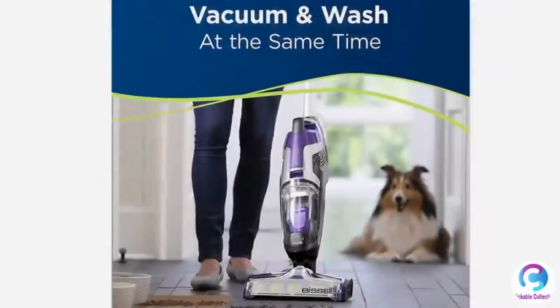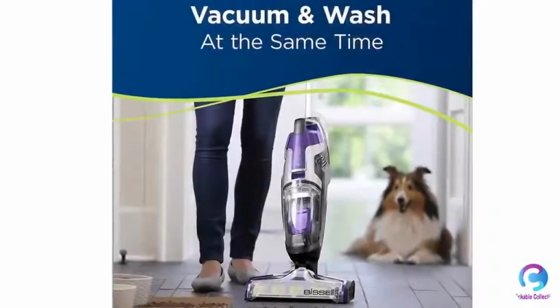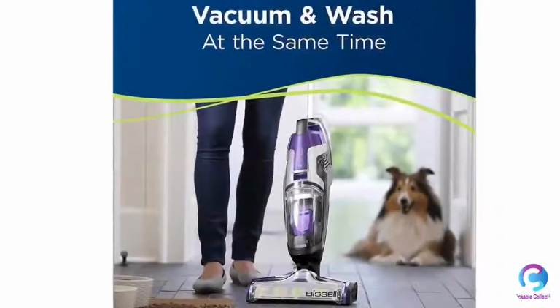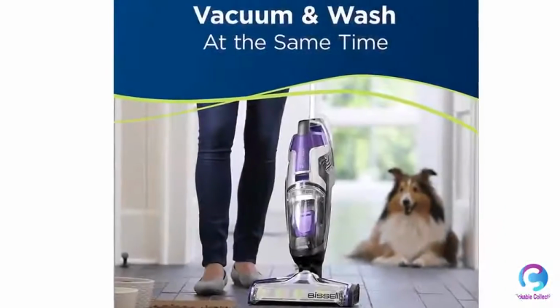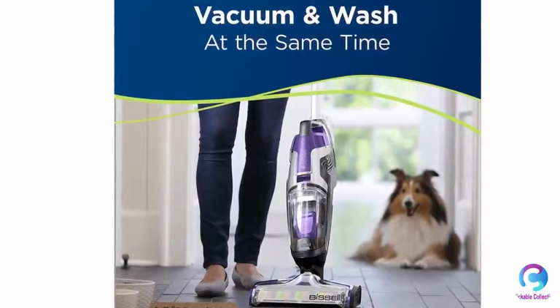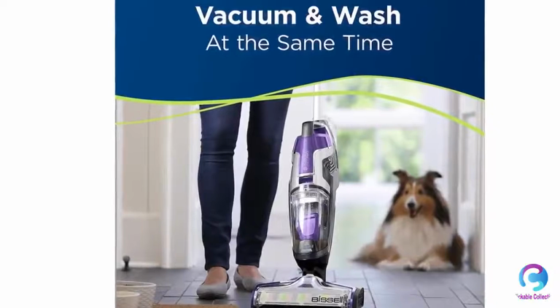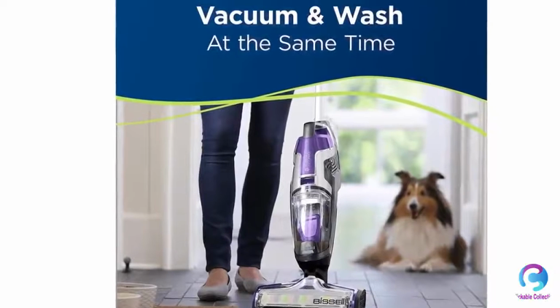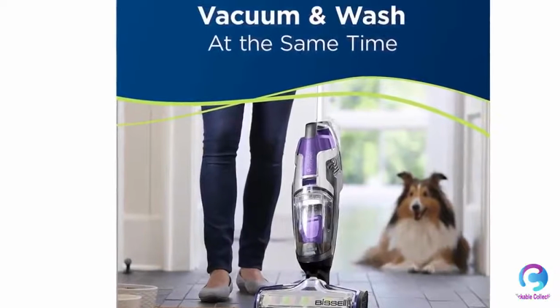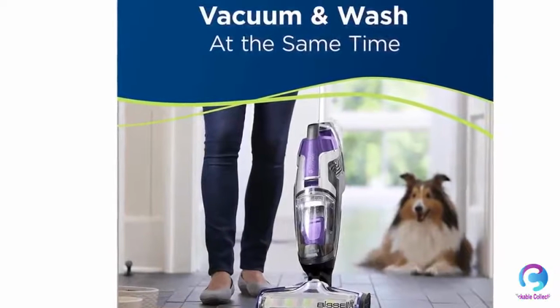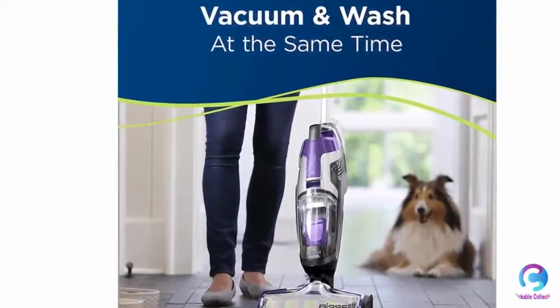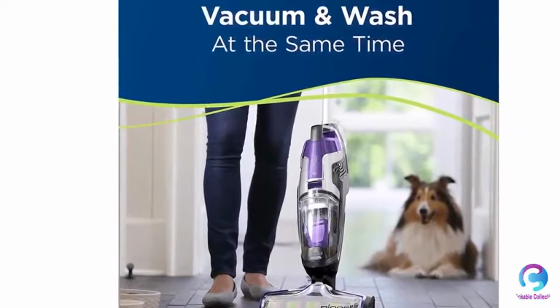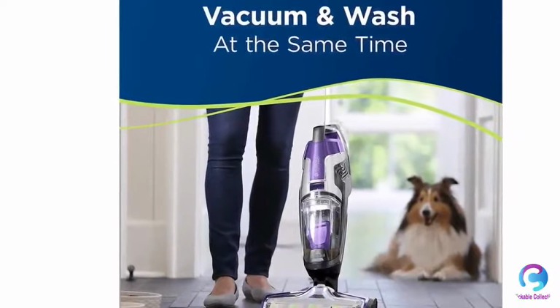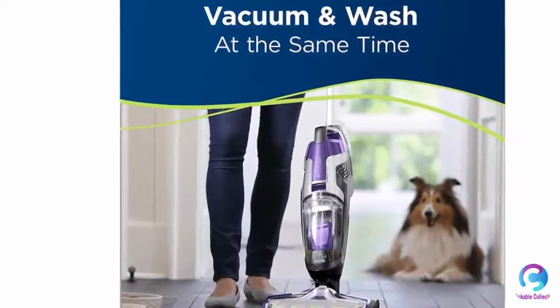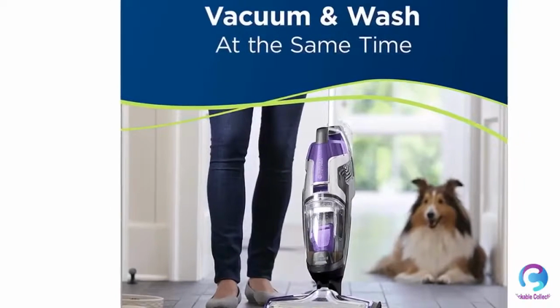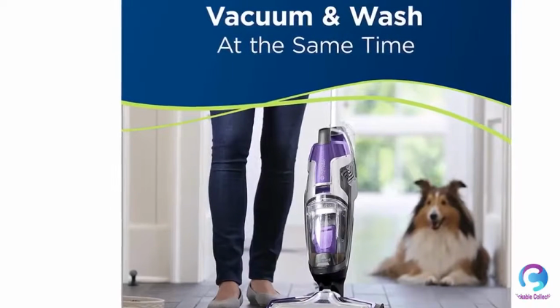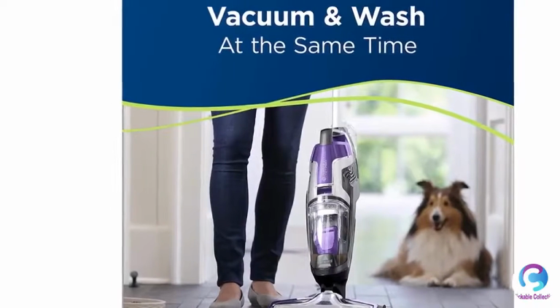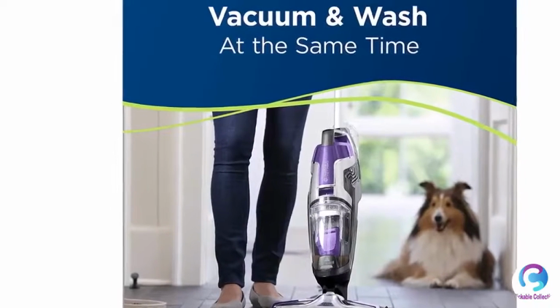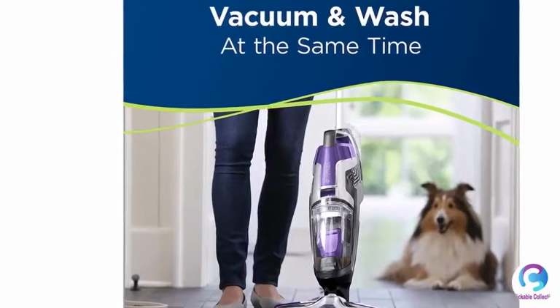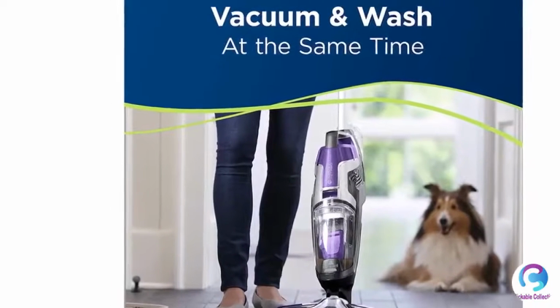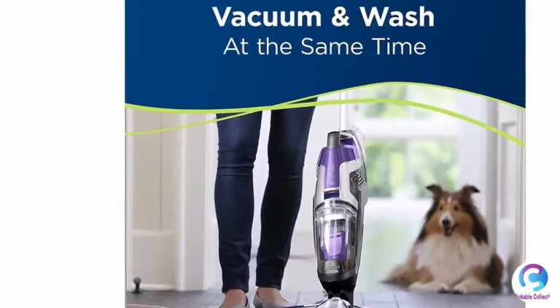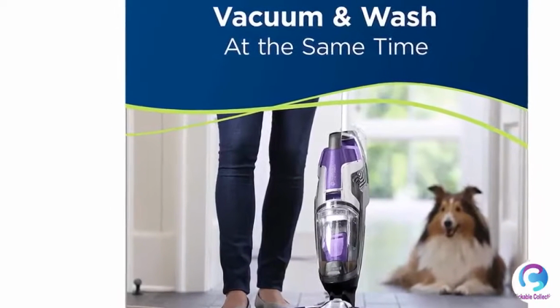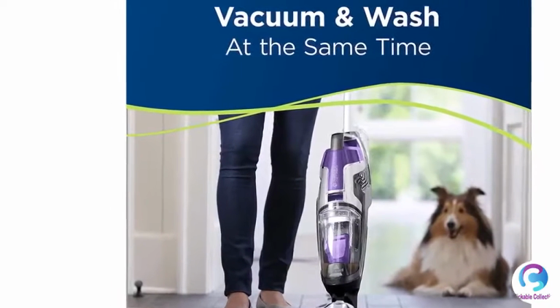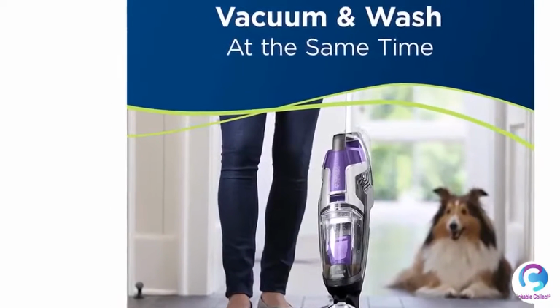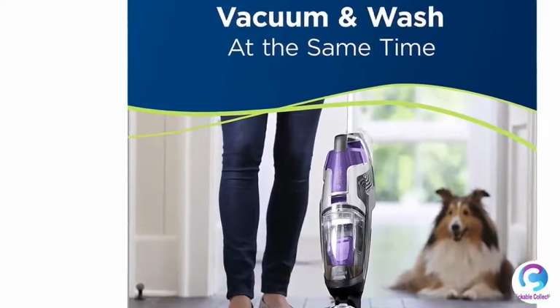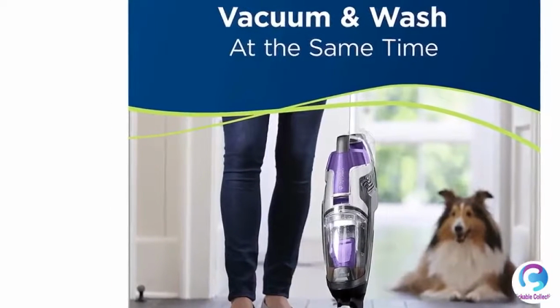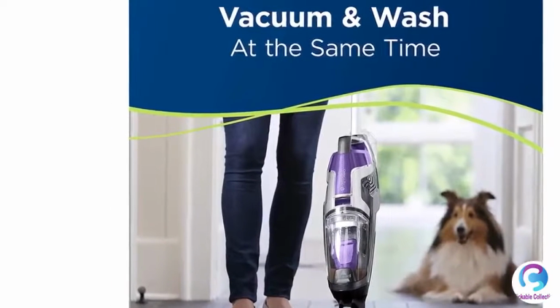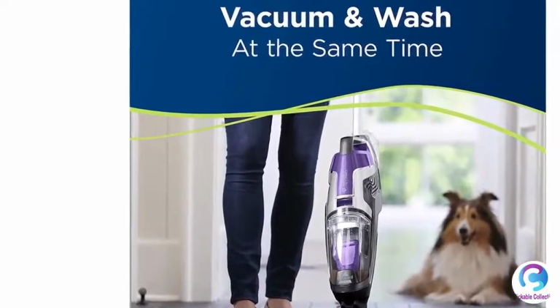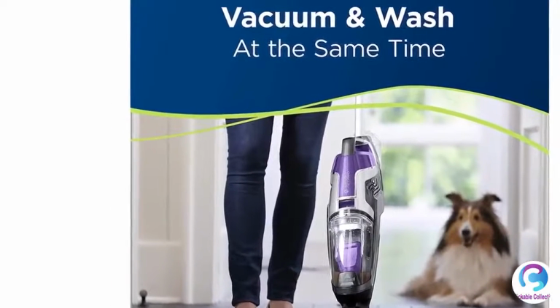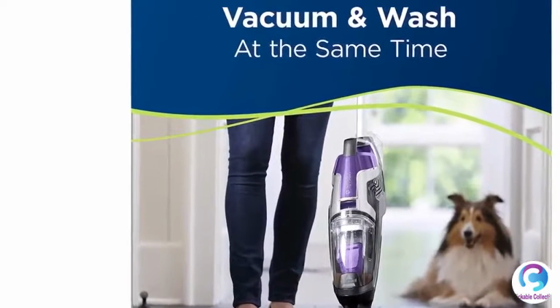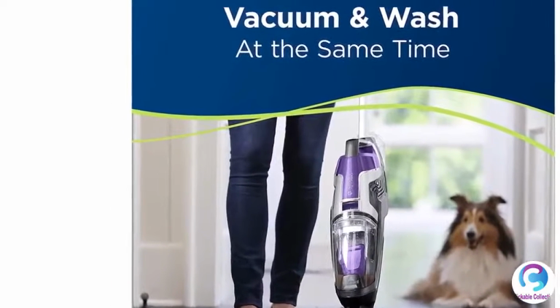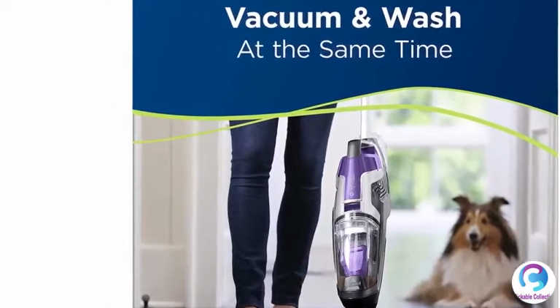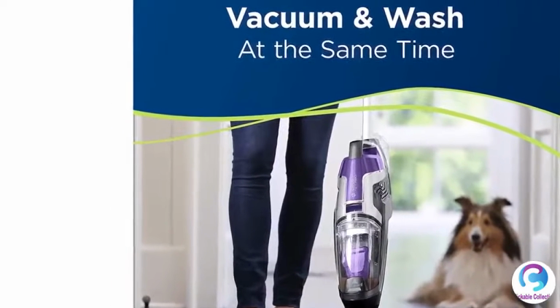Tank capacity — water tank: 28 ounces; dirty tank: up to 14.5 oz.